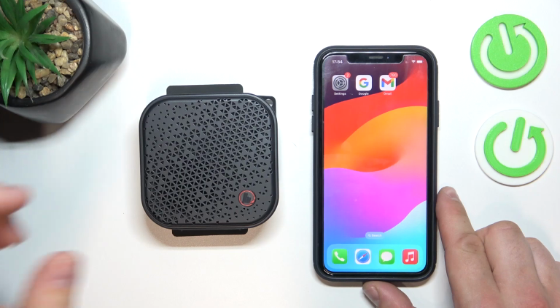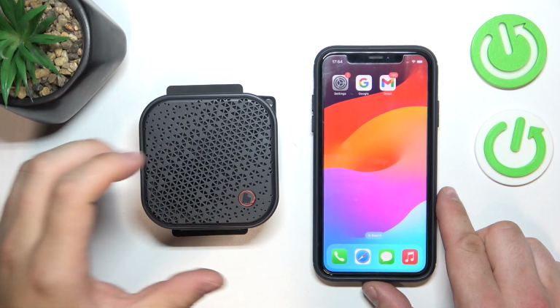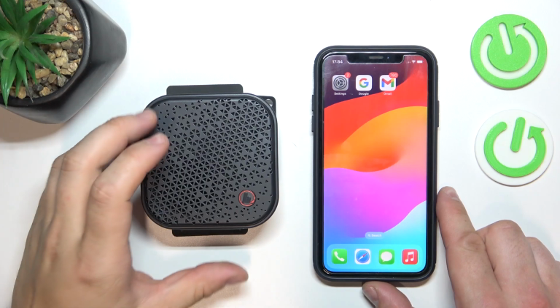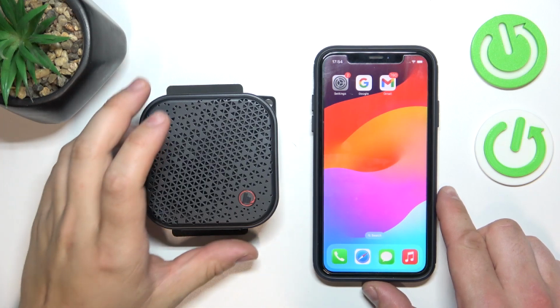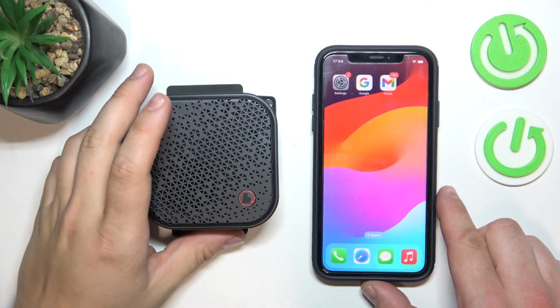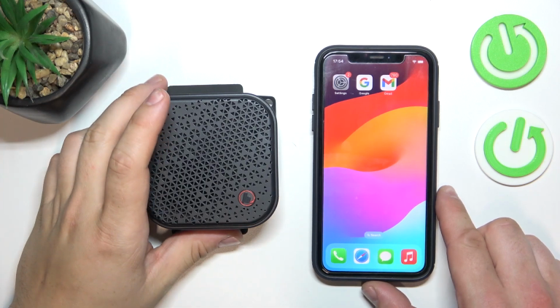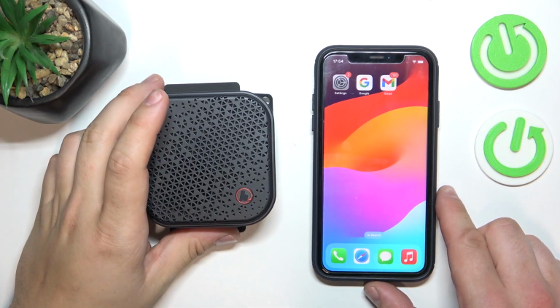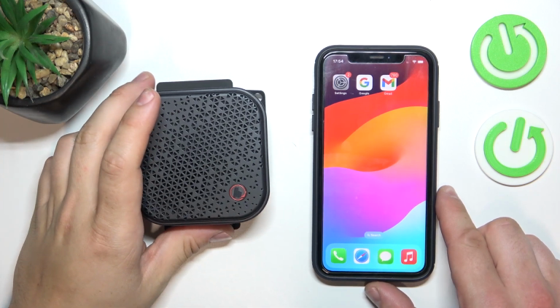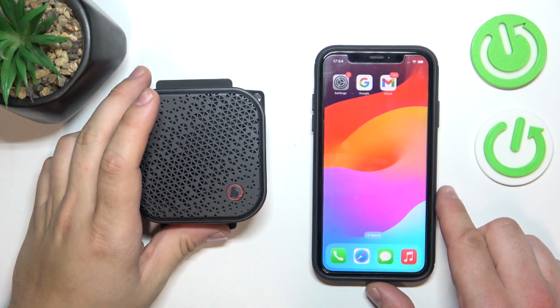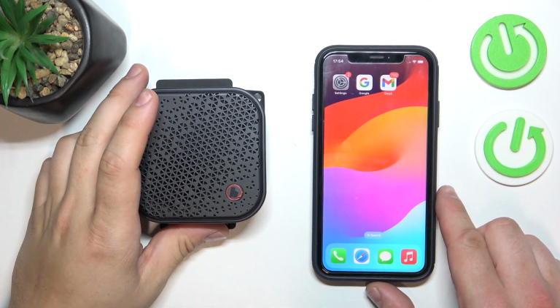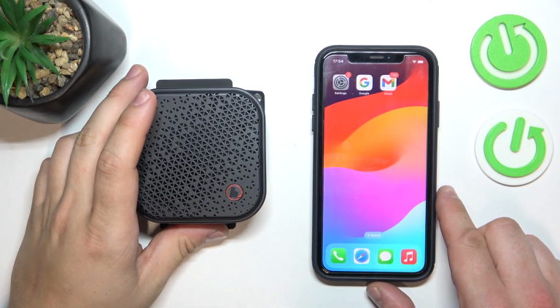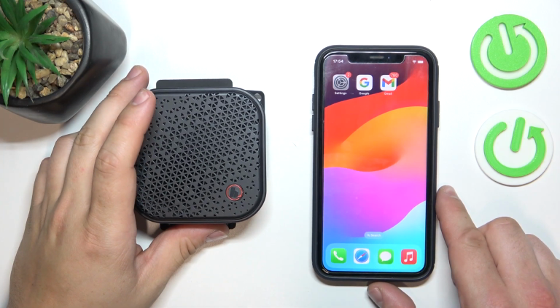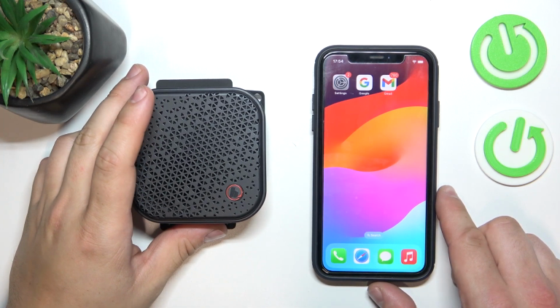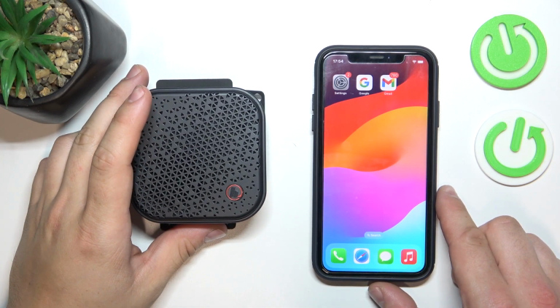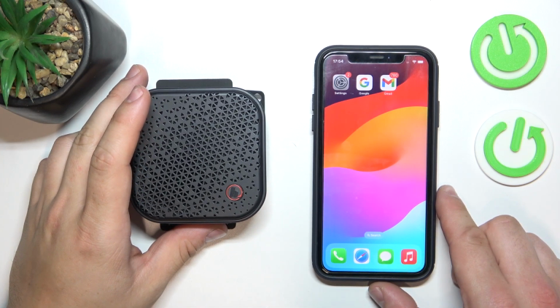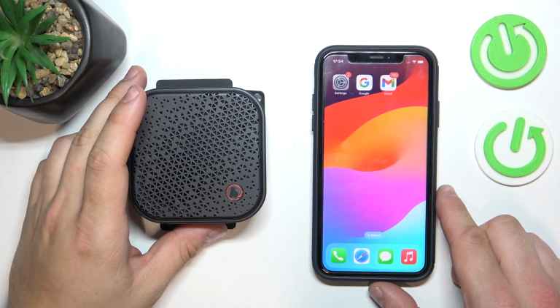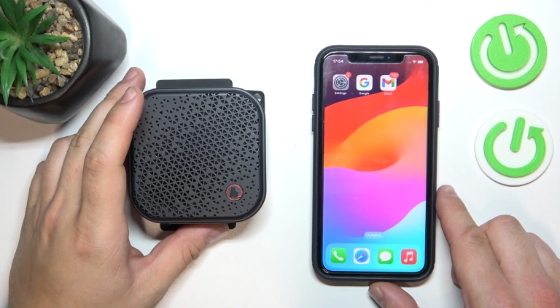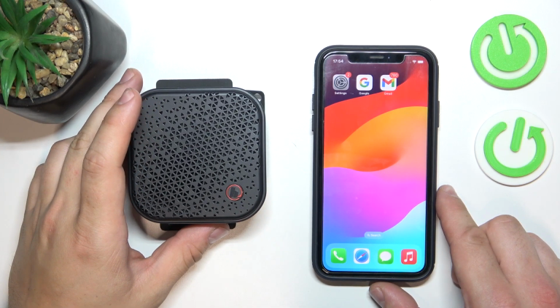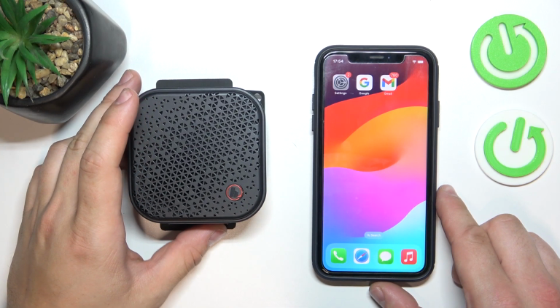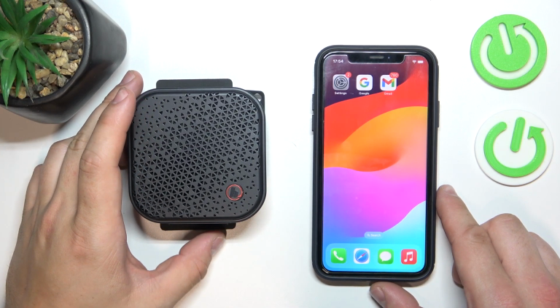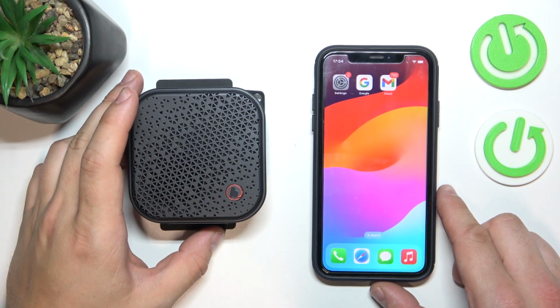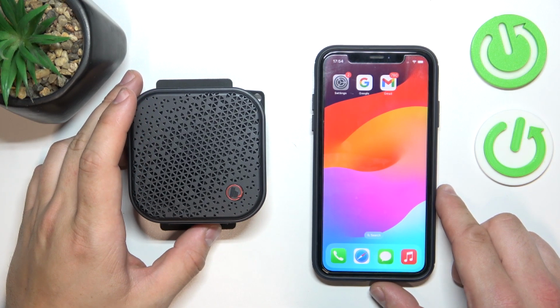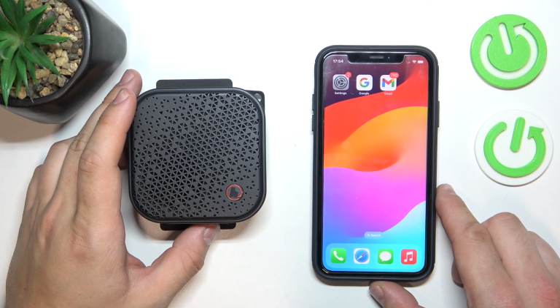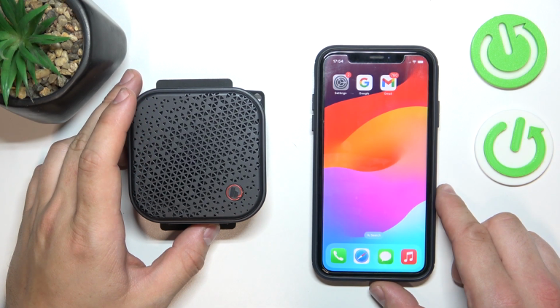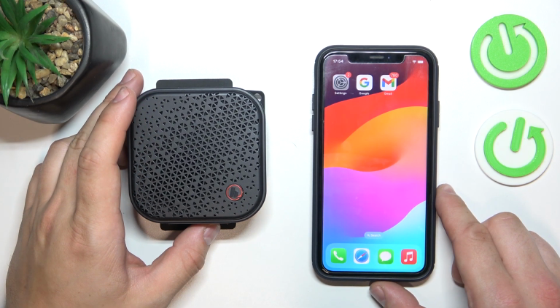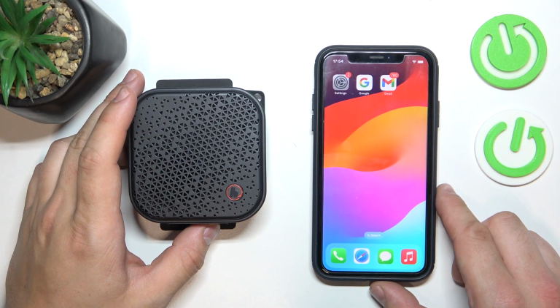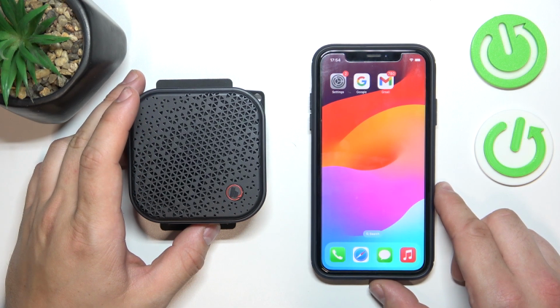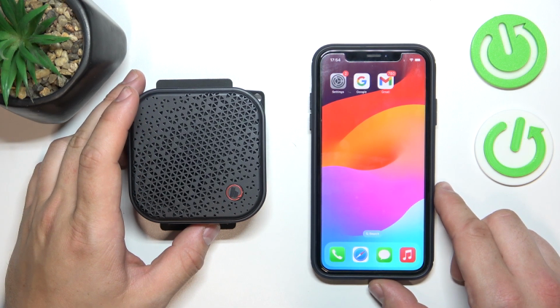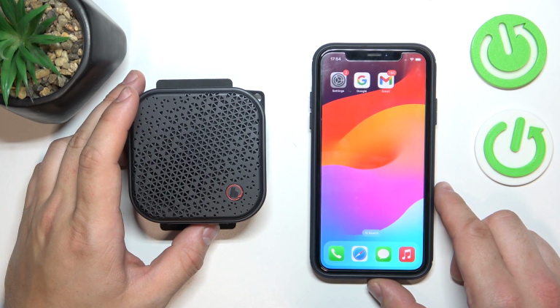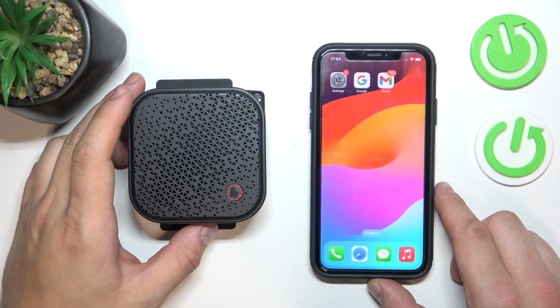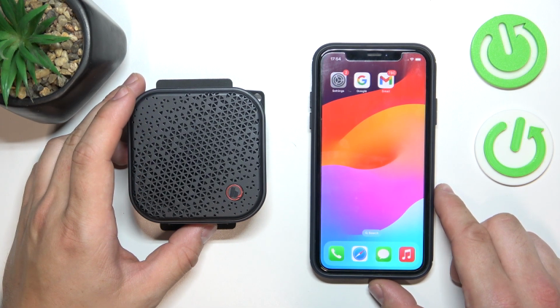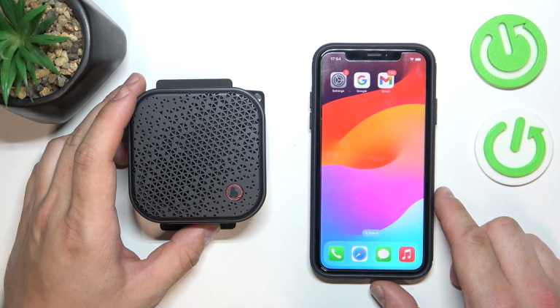Hello, in front of me I've got a Hama speaker. In this video I'll show you how to pair it with iPhone.